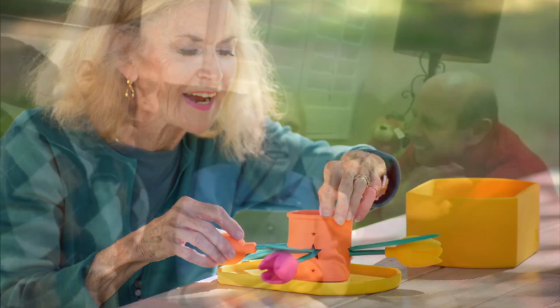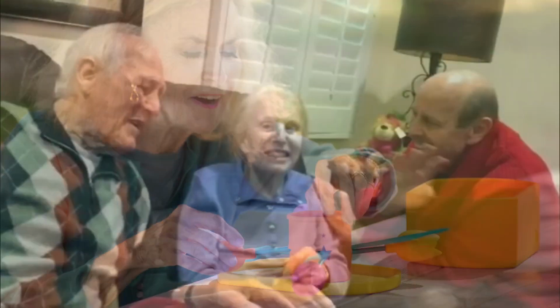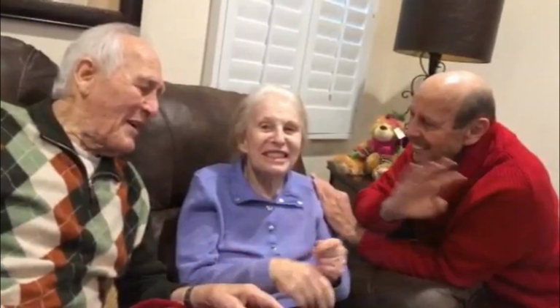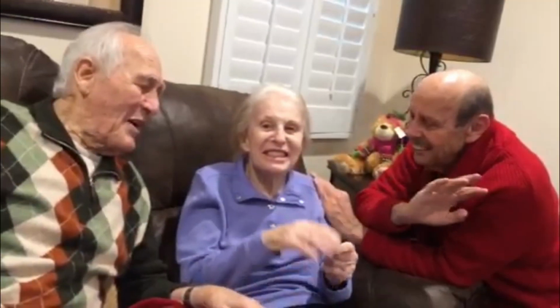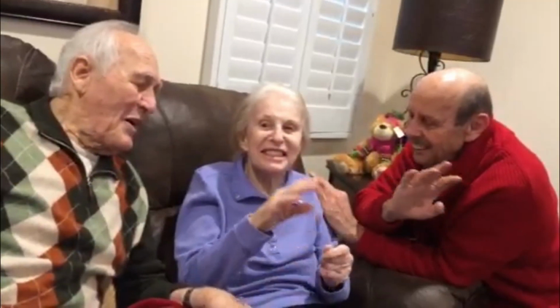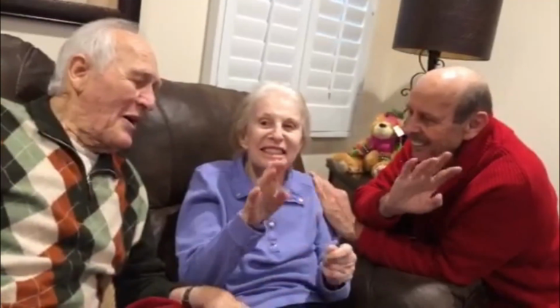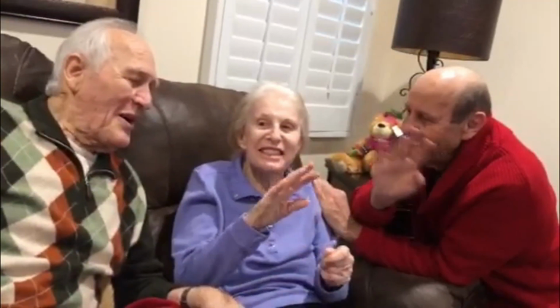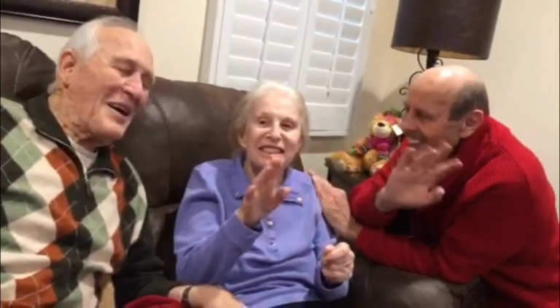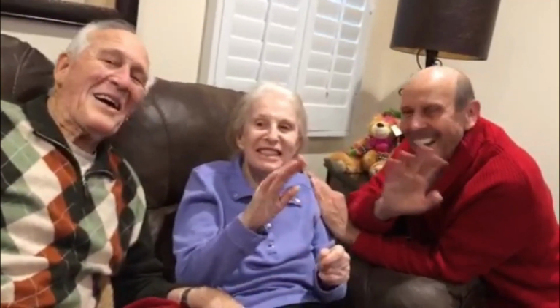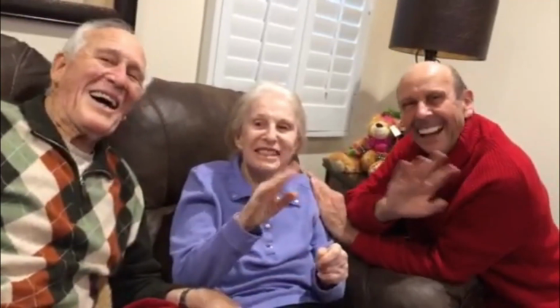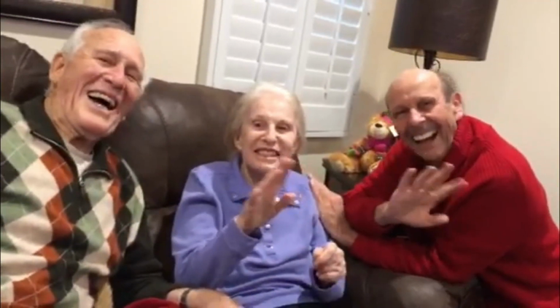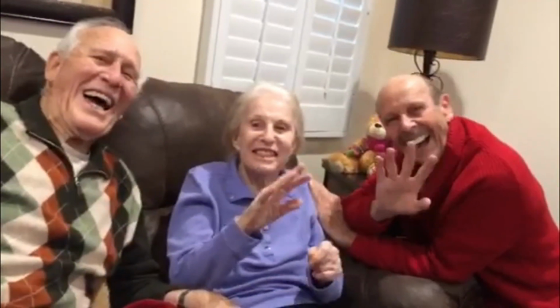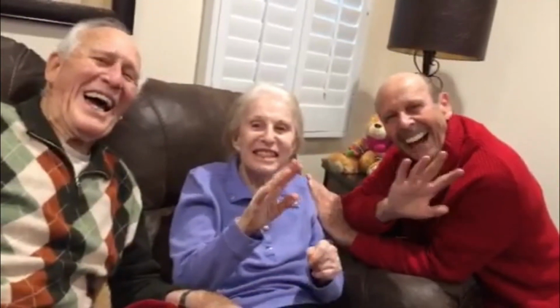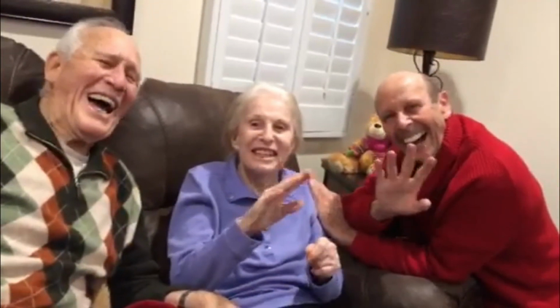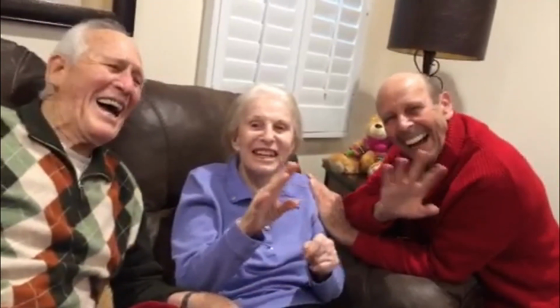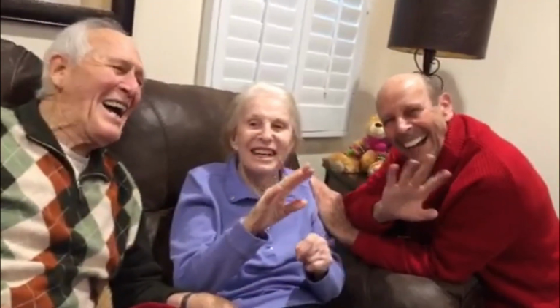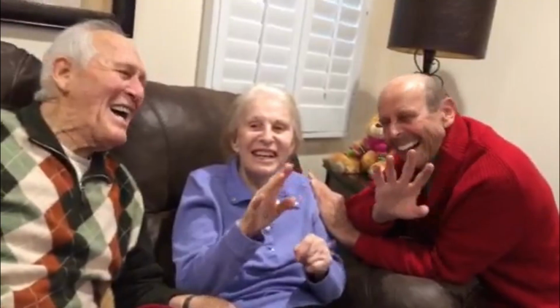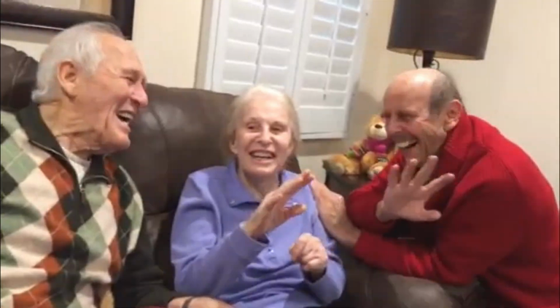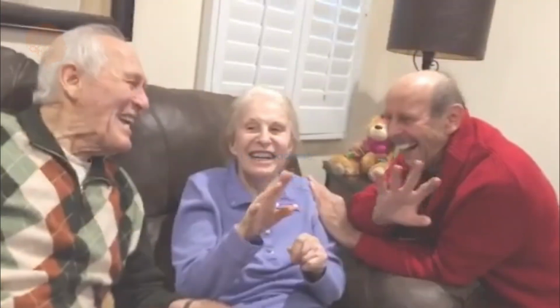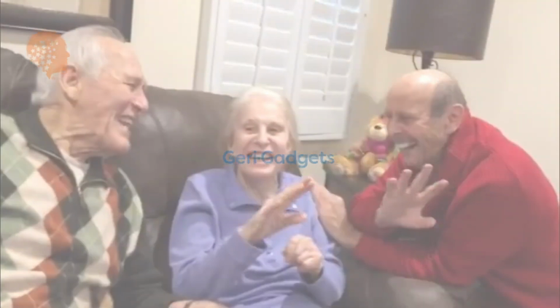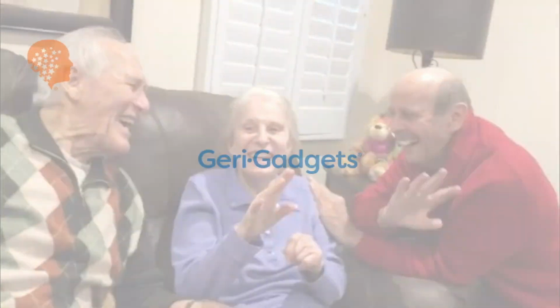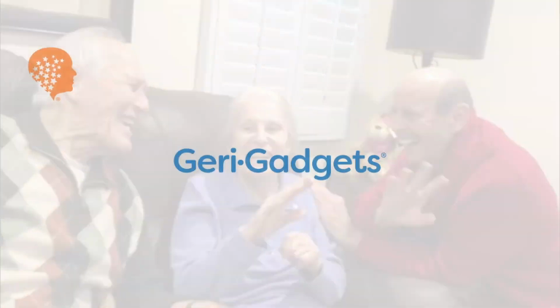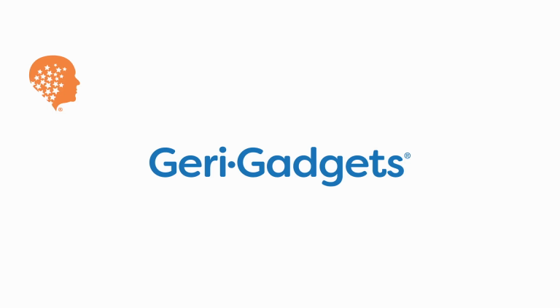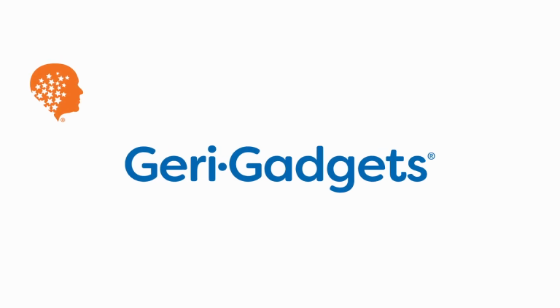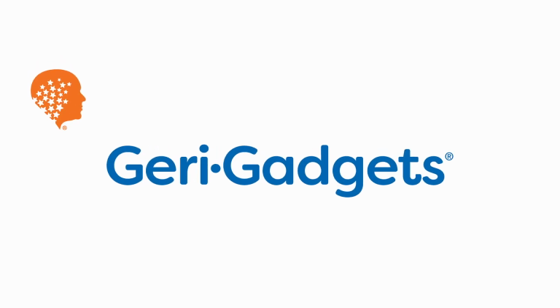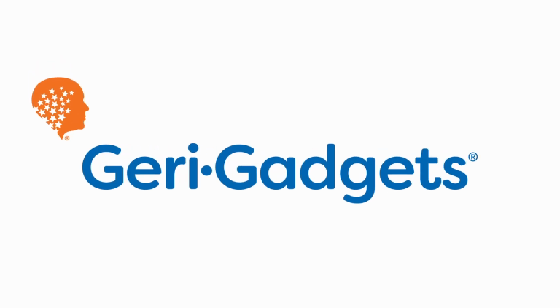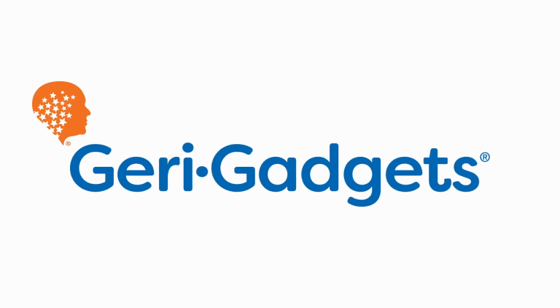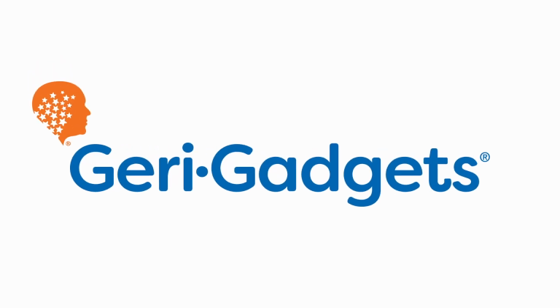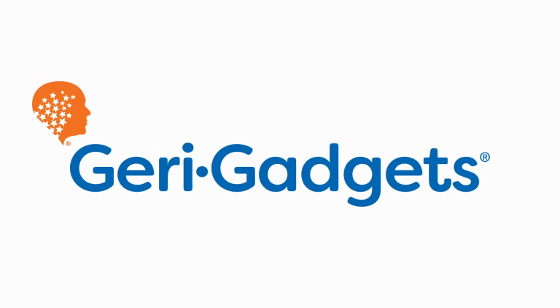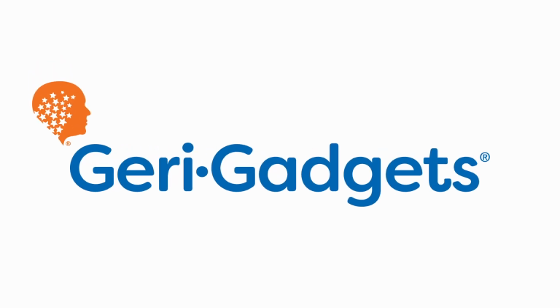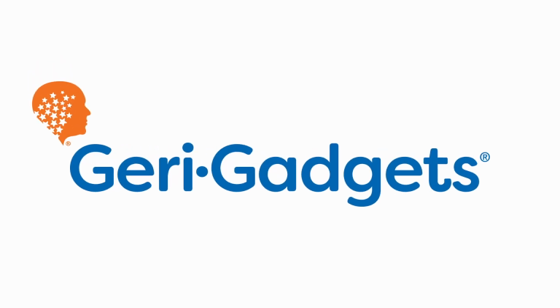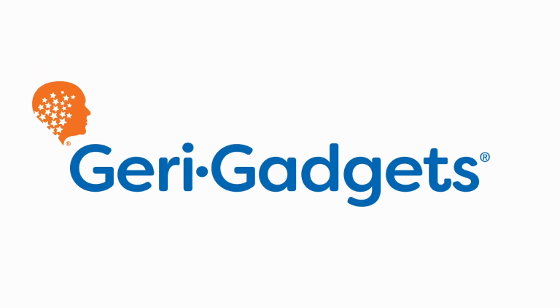Make a difference in the lives of those suffering from dementia, and get them Jerry Gadgets.